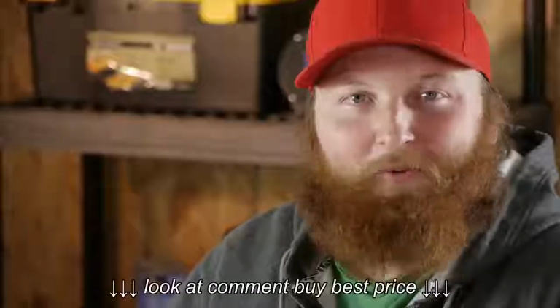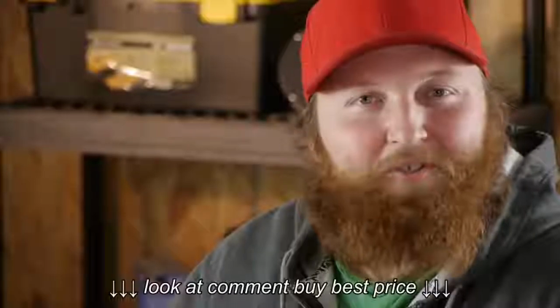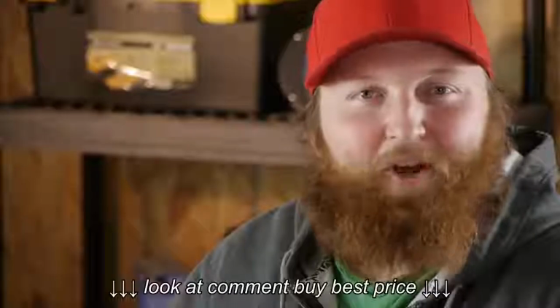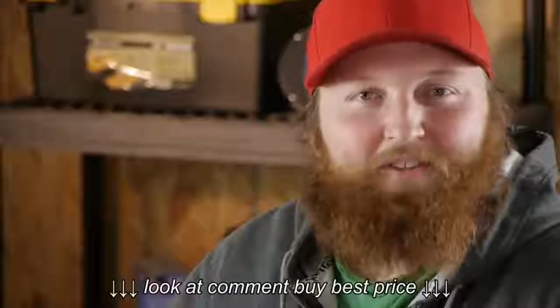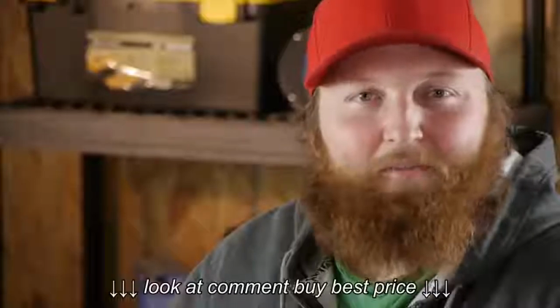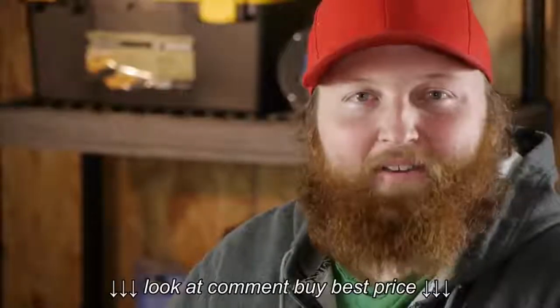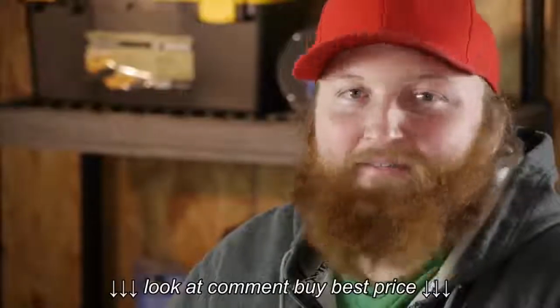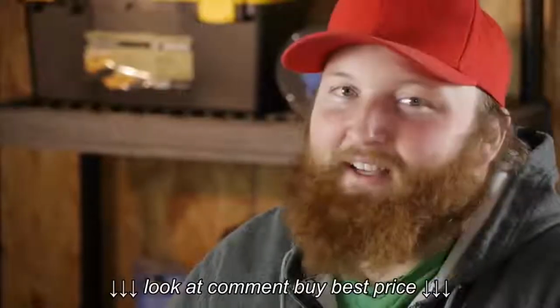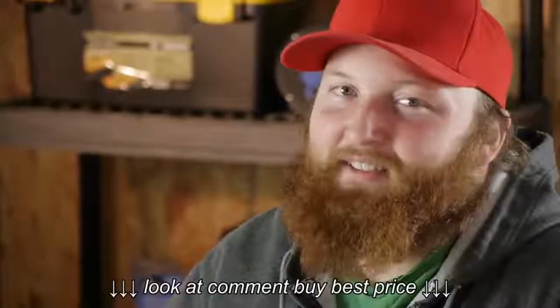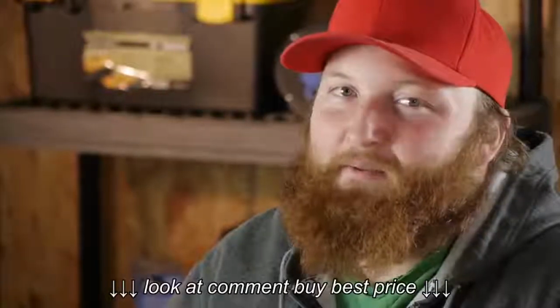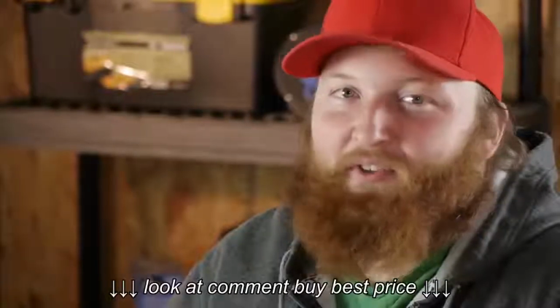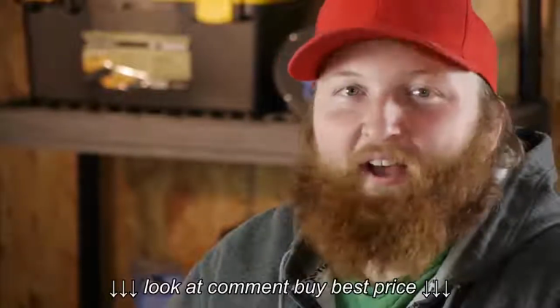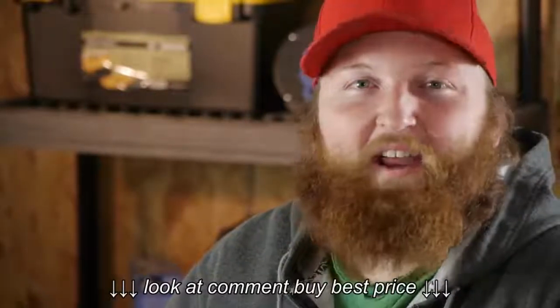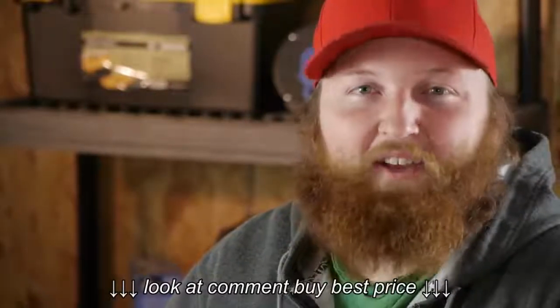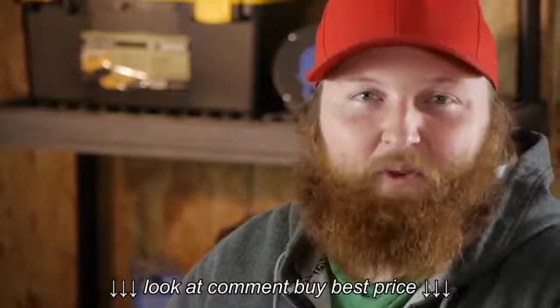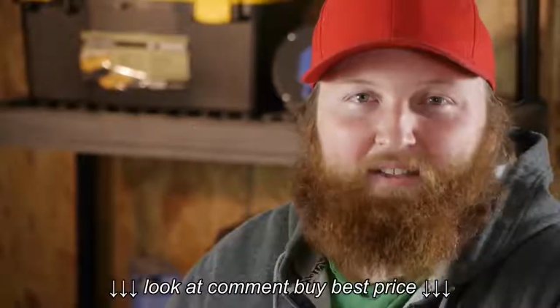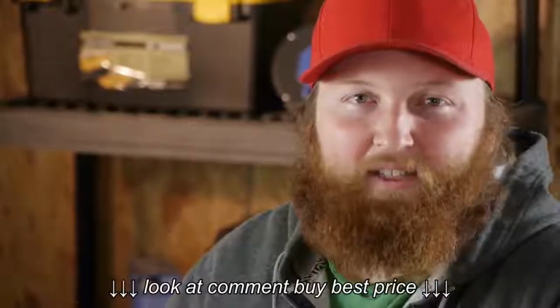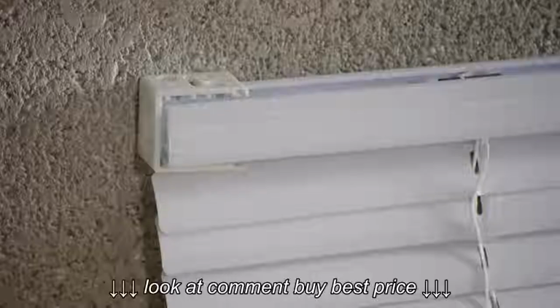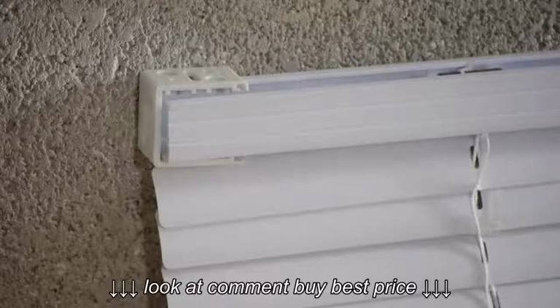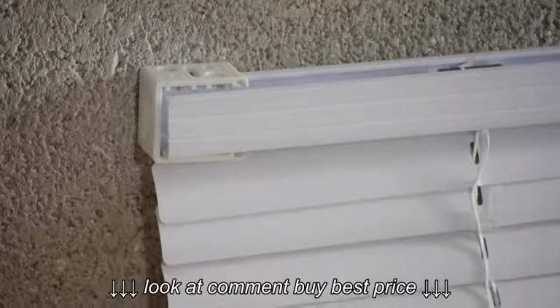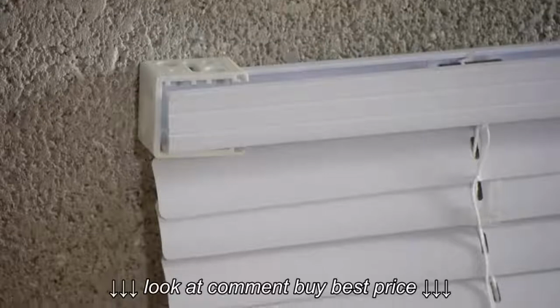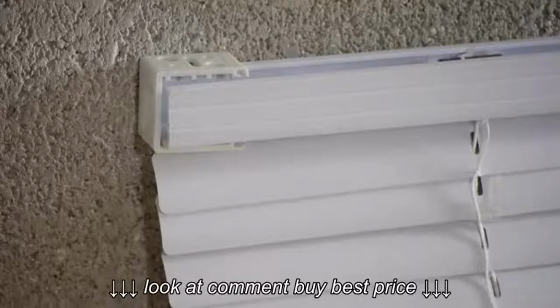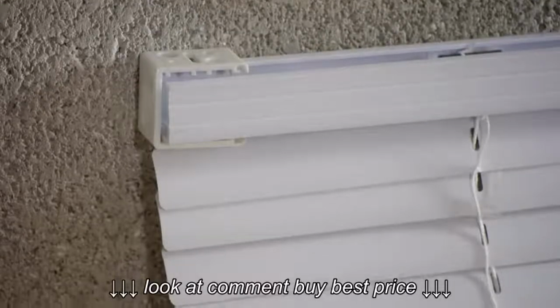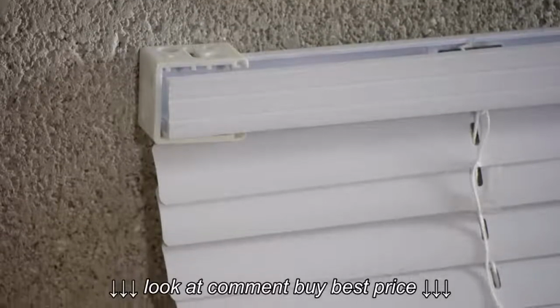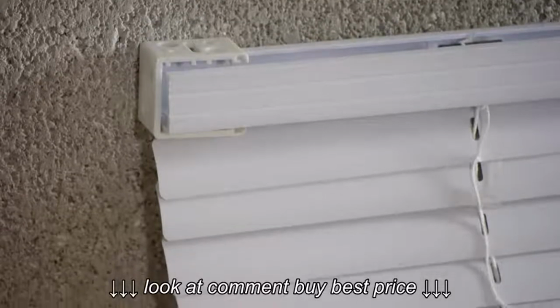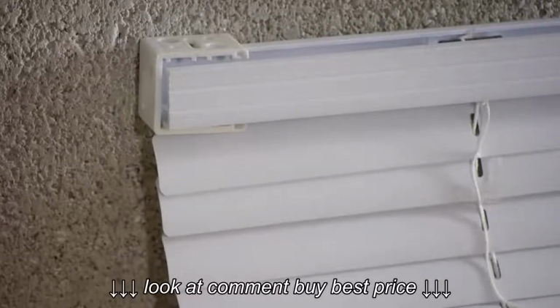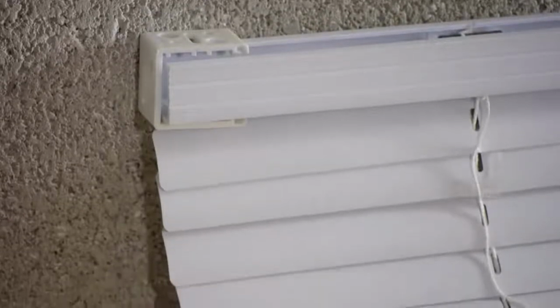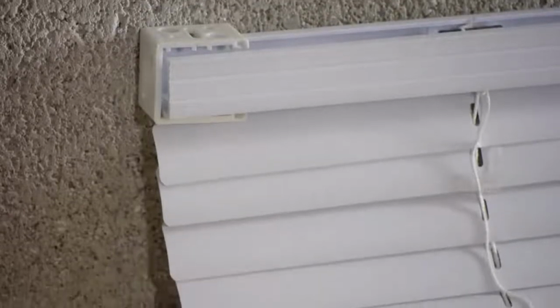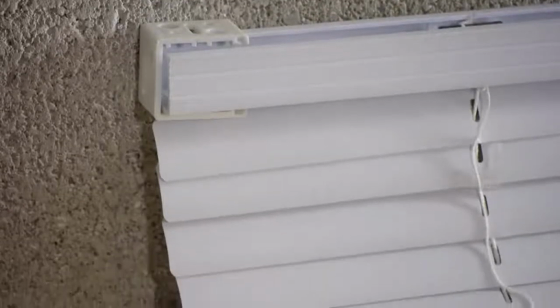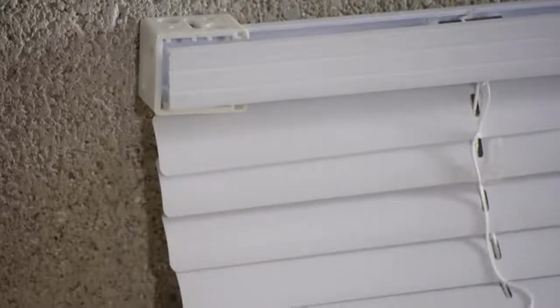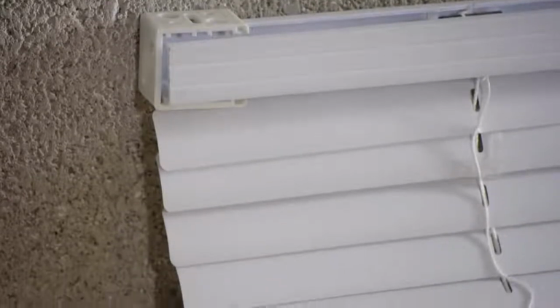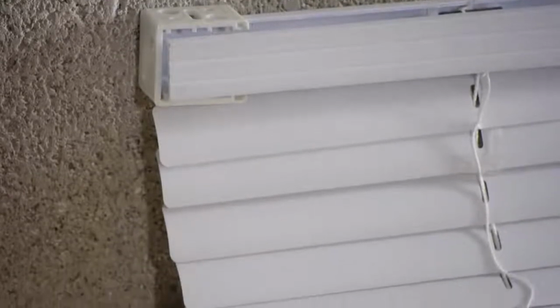Once your brackets are mounted, the next step is to go ahead and hang your blinds up. Thank you all for watching, and good luck with this project.